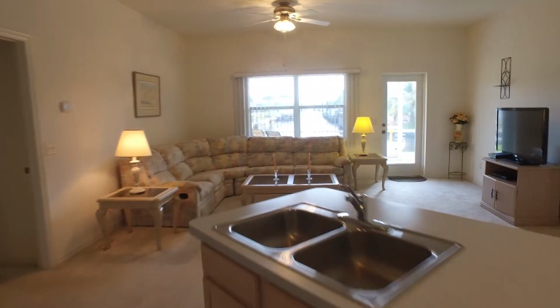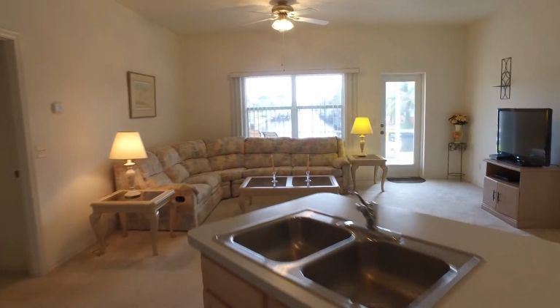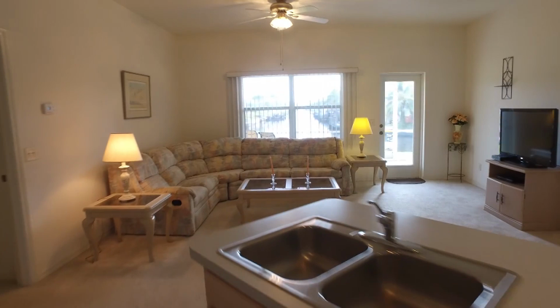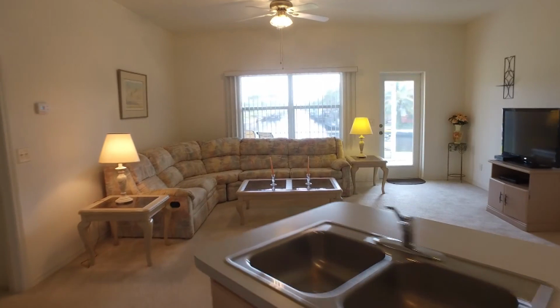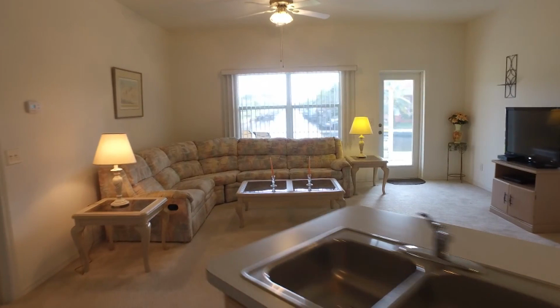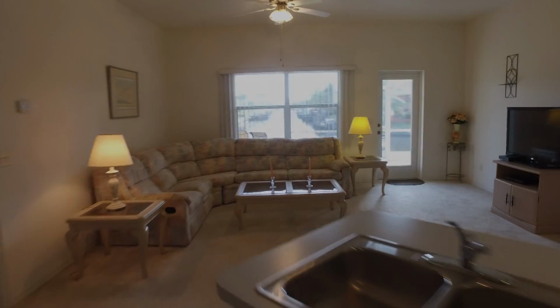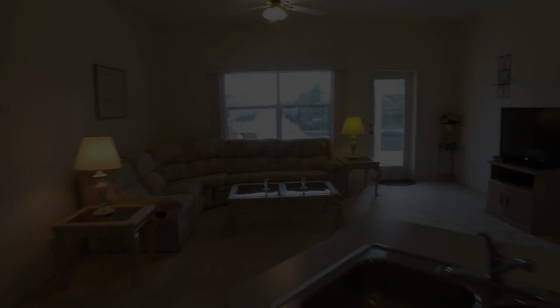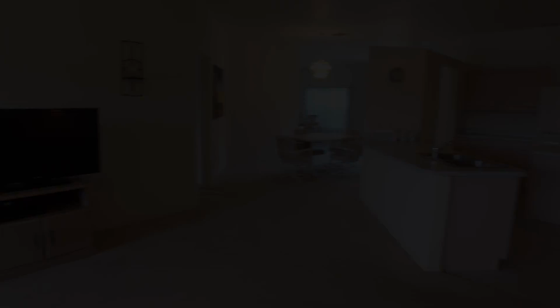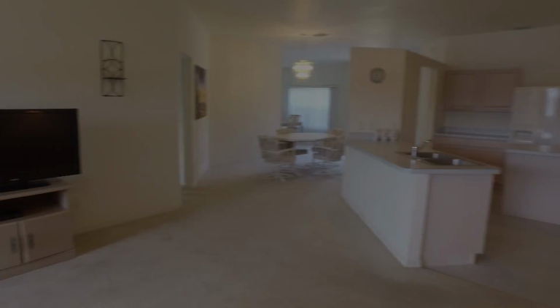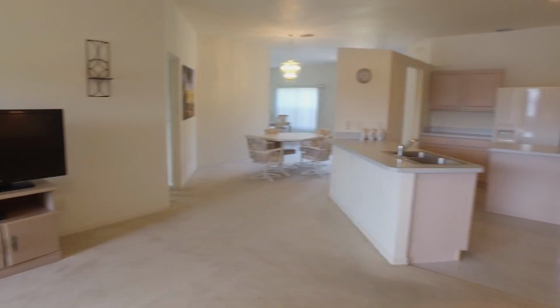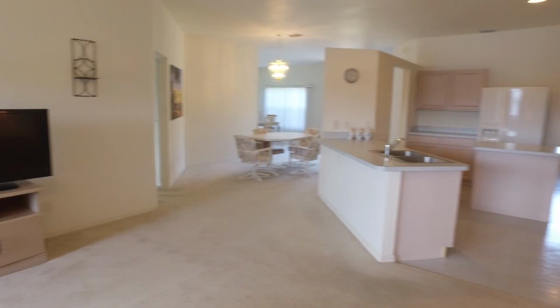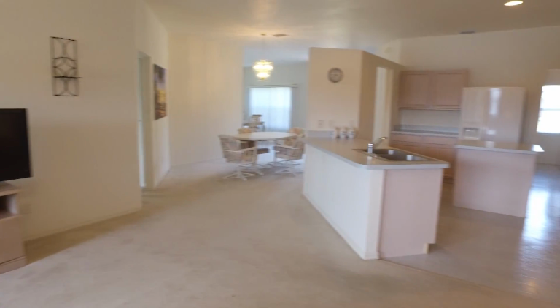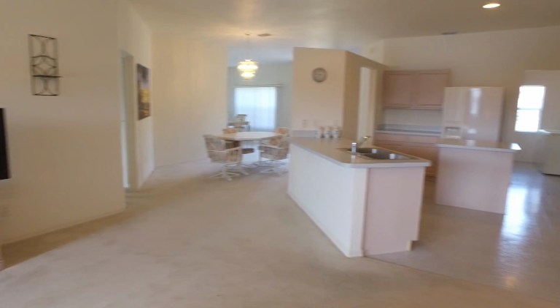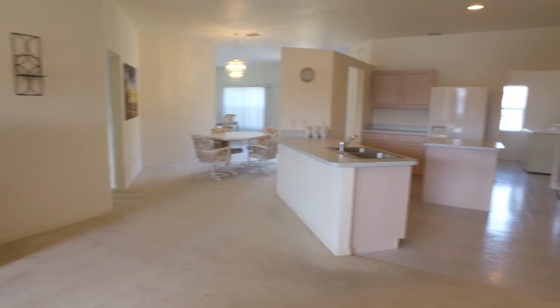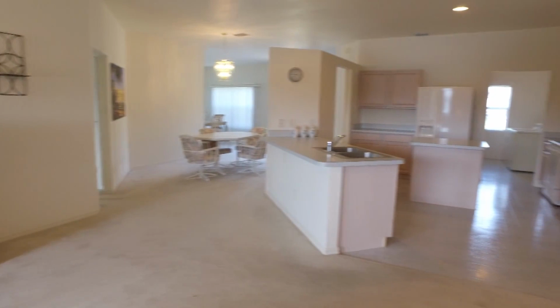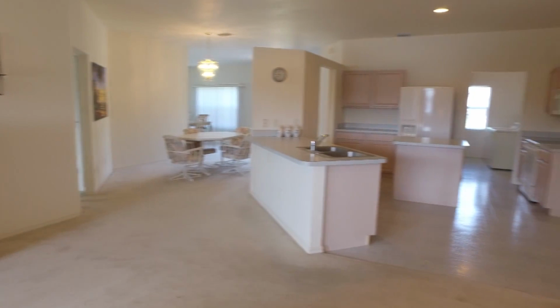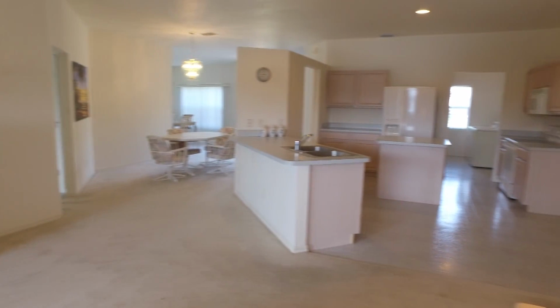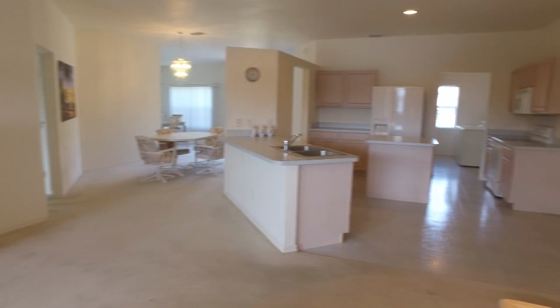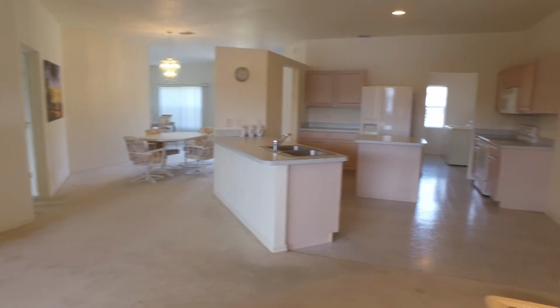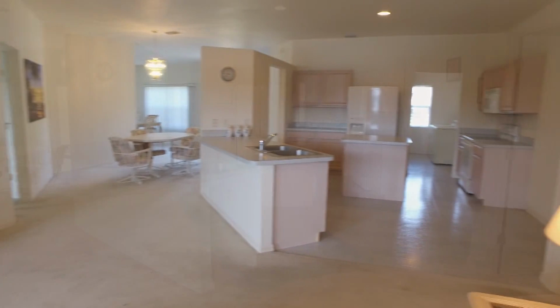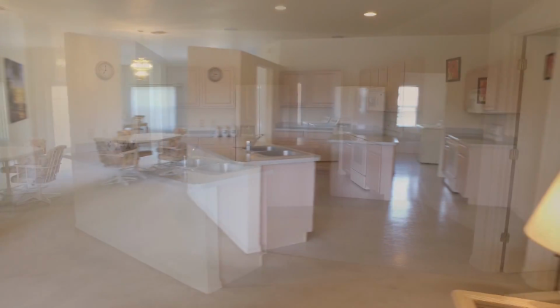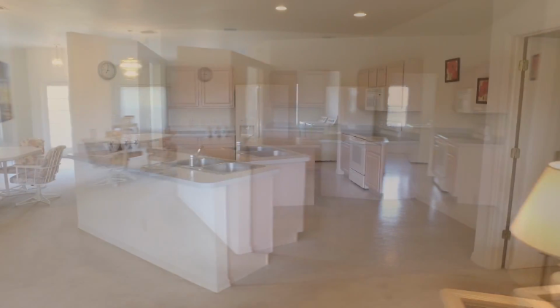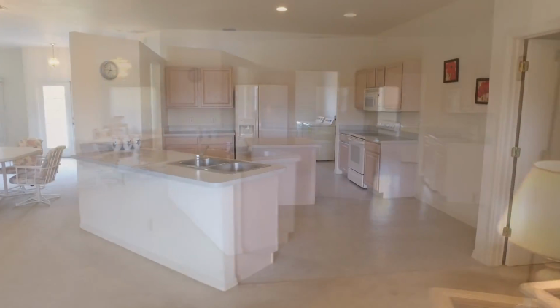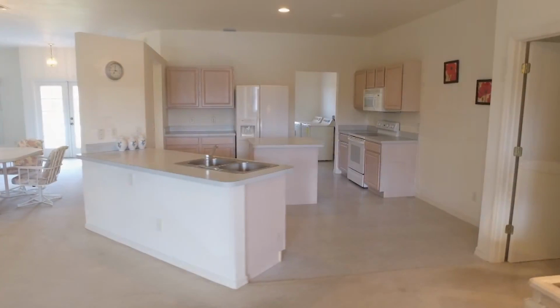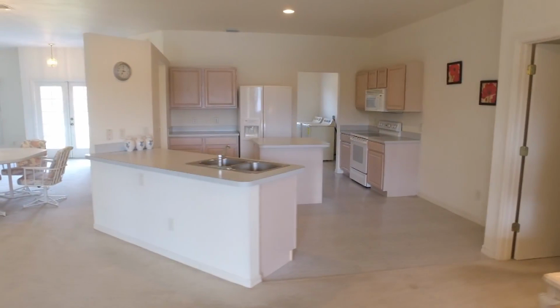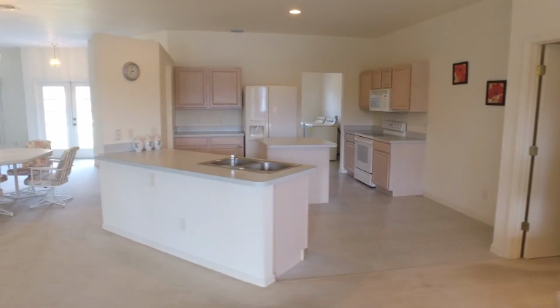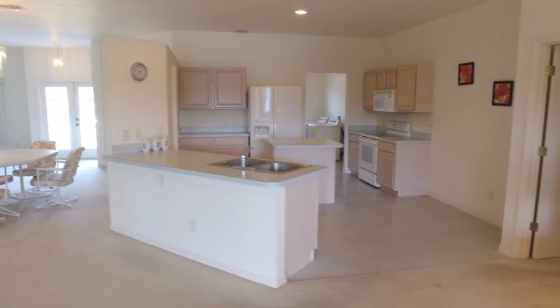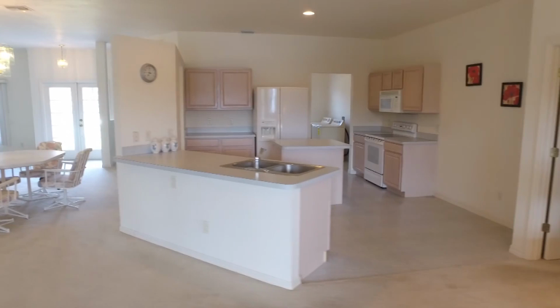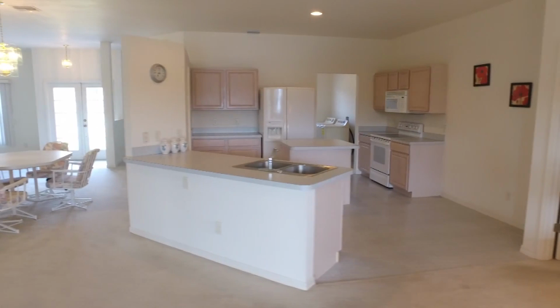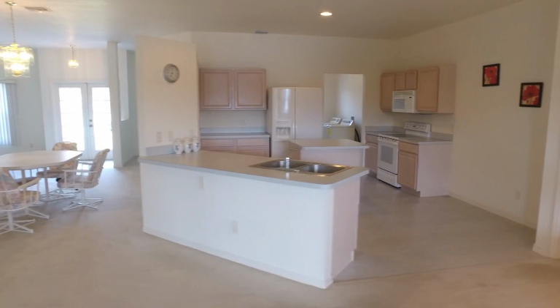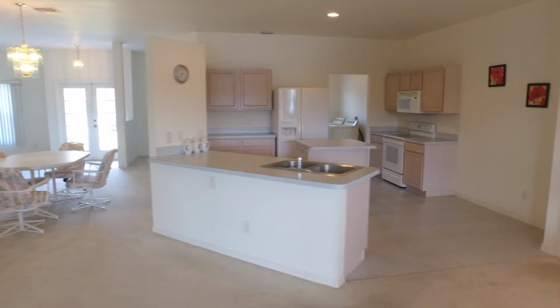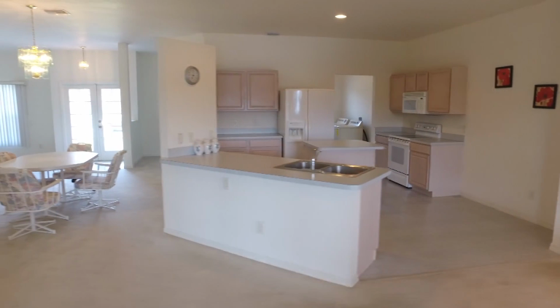There's plenty of room to add a swimming pool. And when you're in the kitchen, this is your view — straight down the canal.